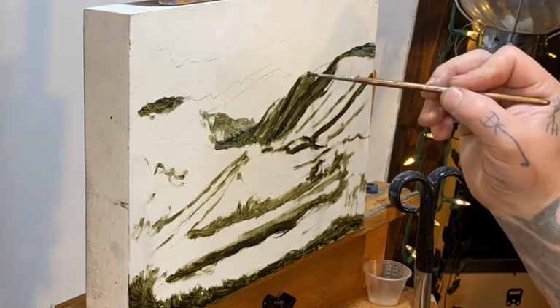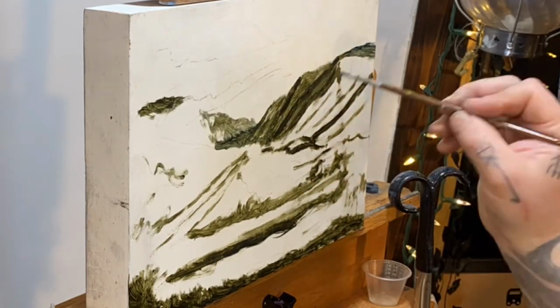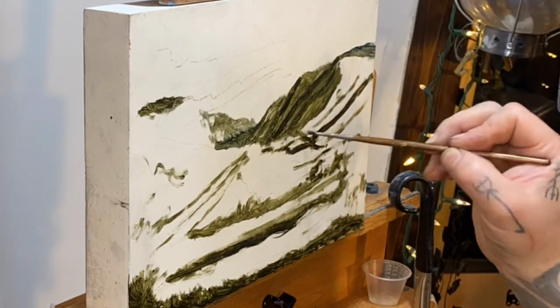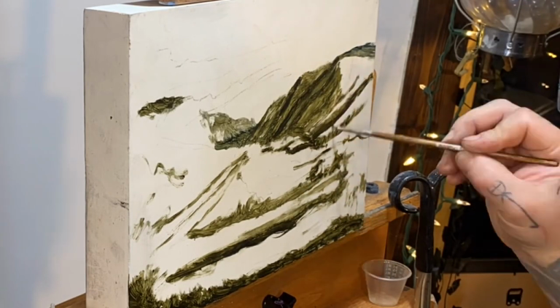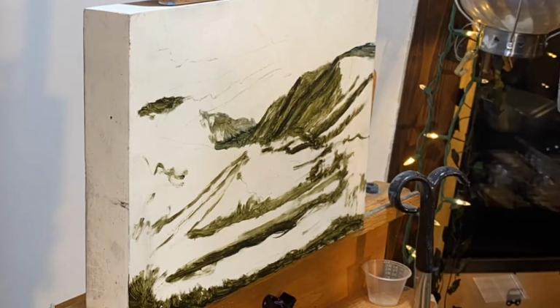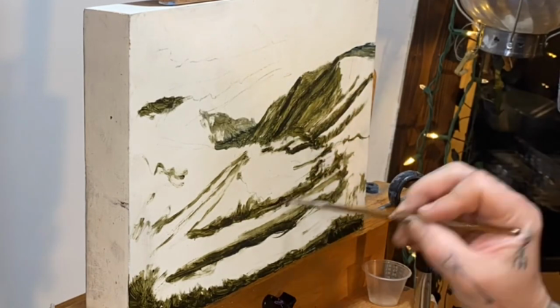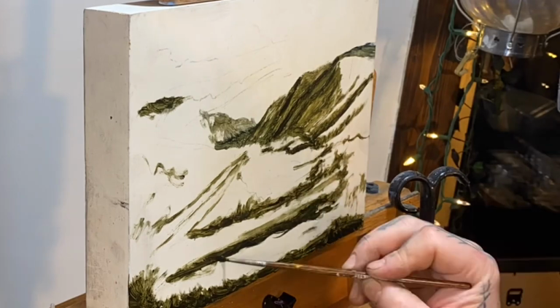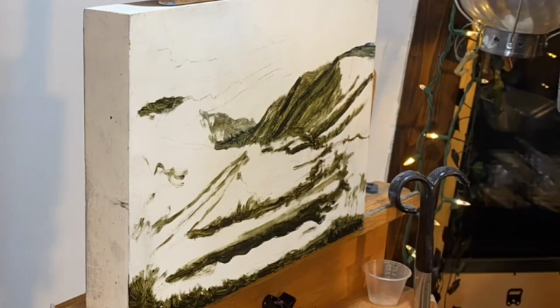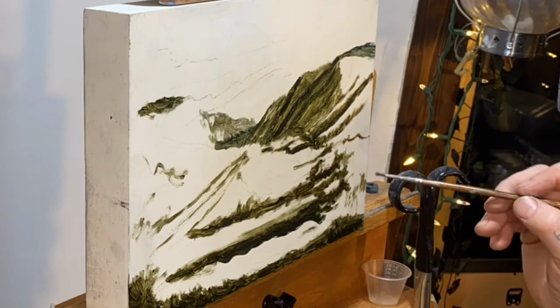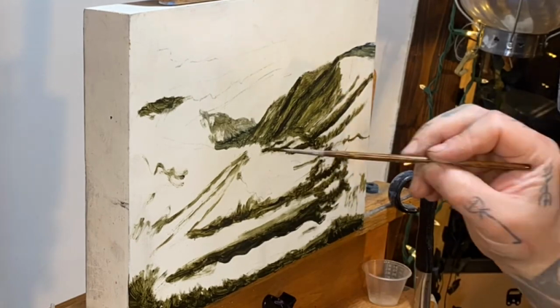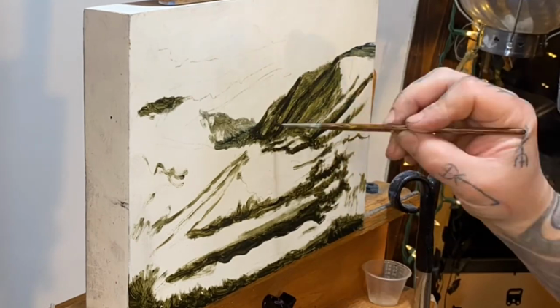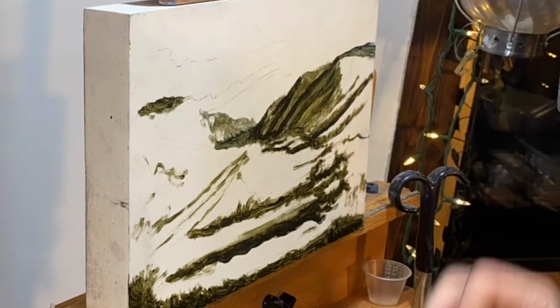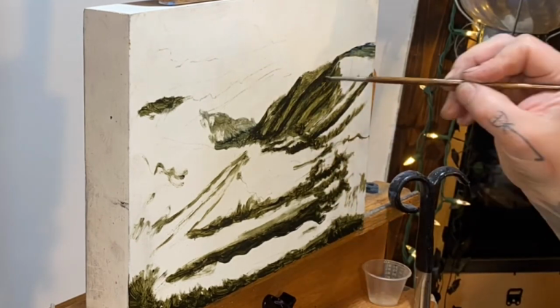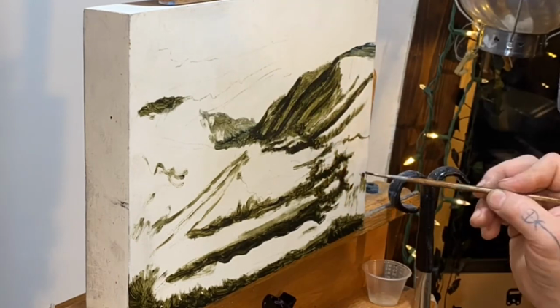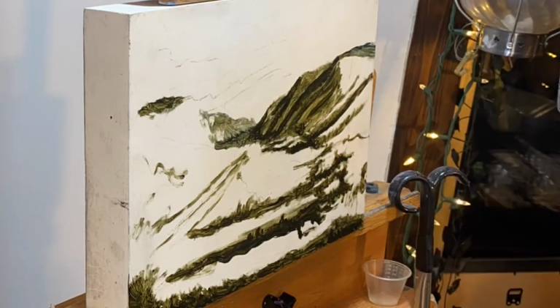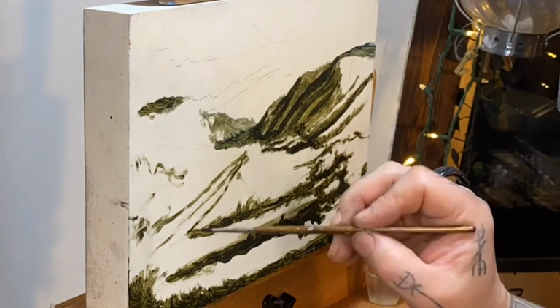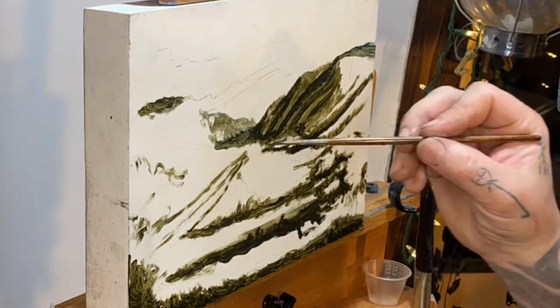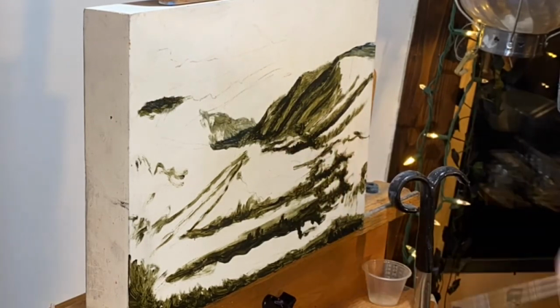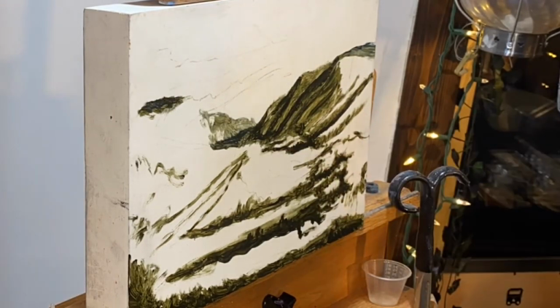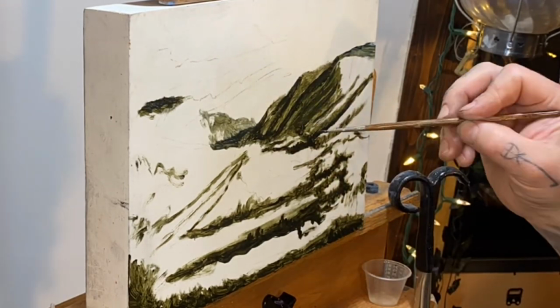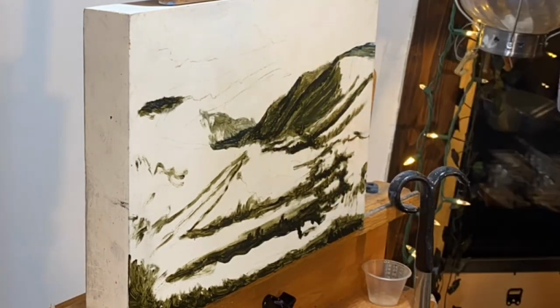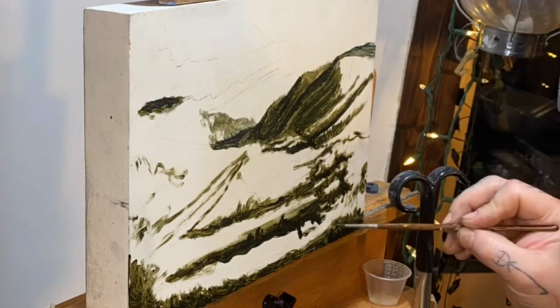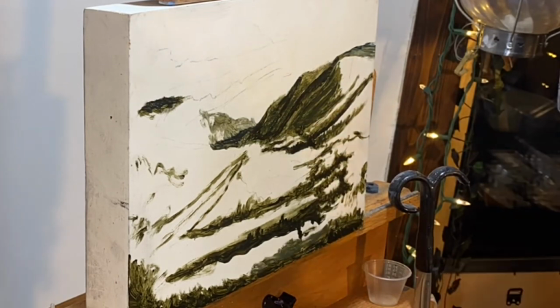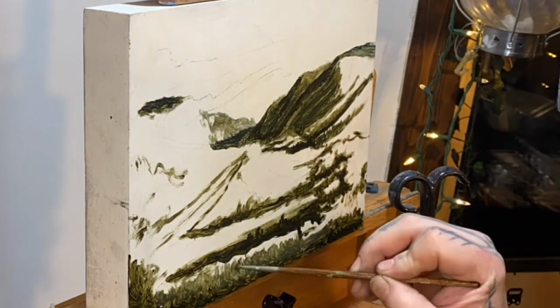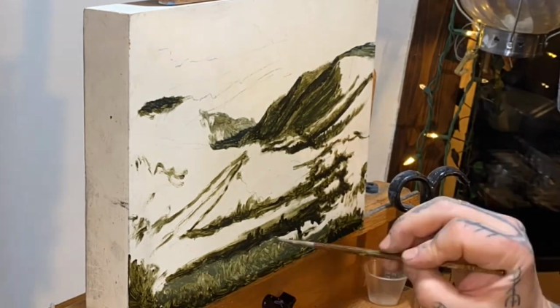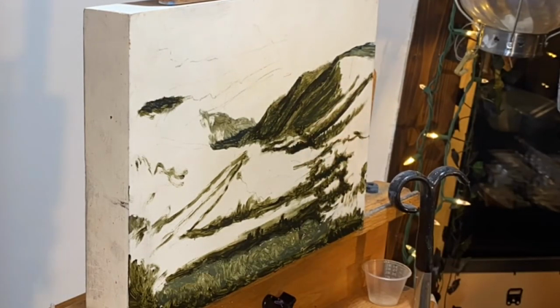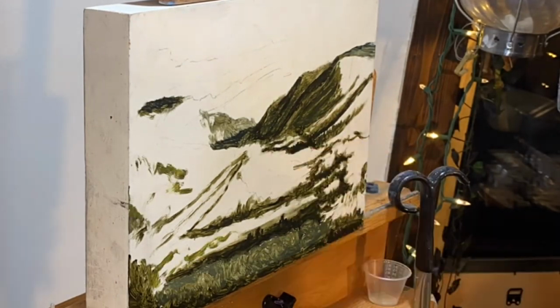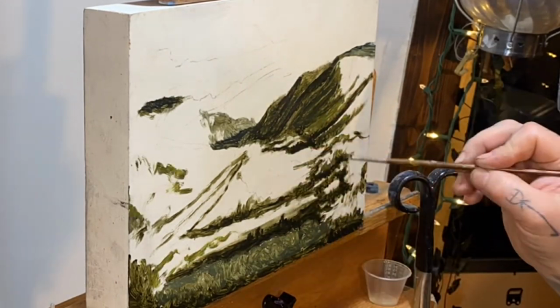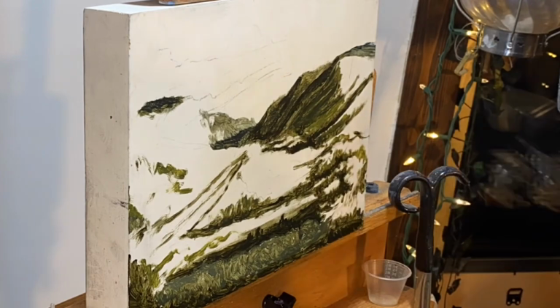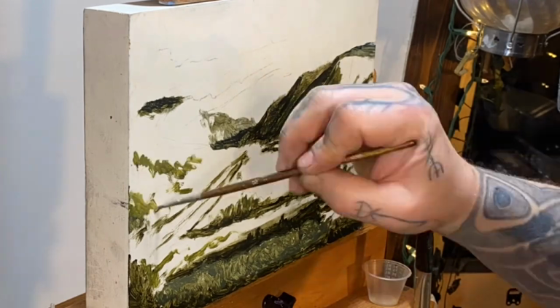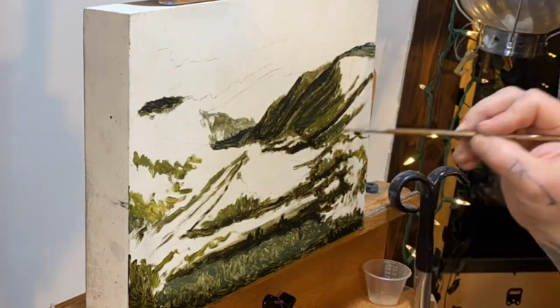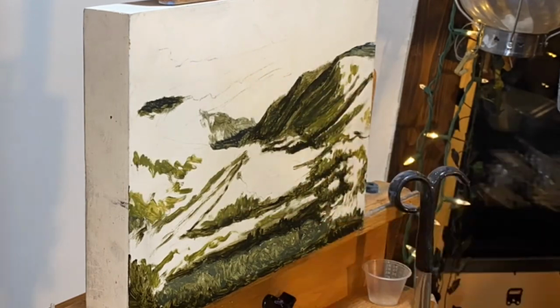It's the colors. As I've said, tone does the work, color gets the credit. In an Impressionist painting, that's the point.